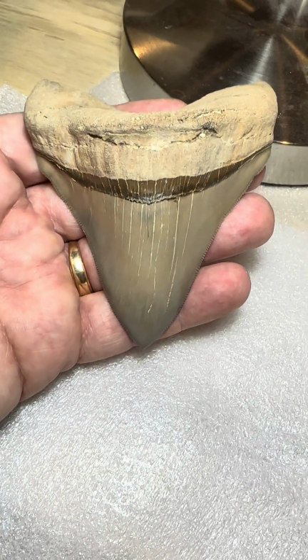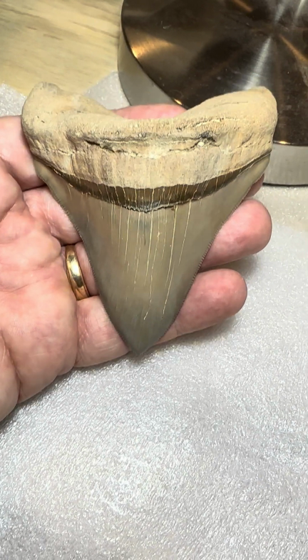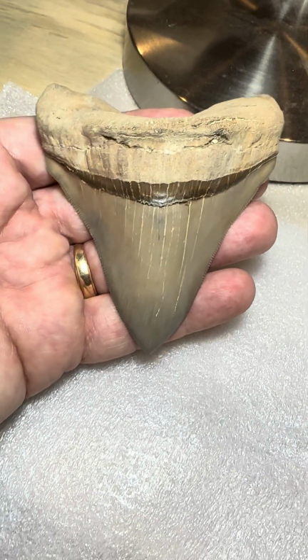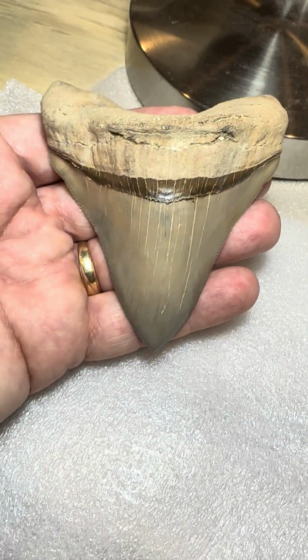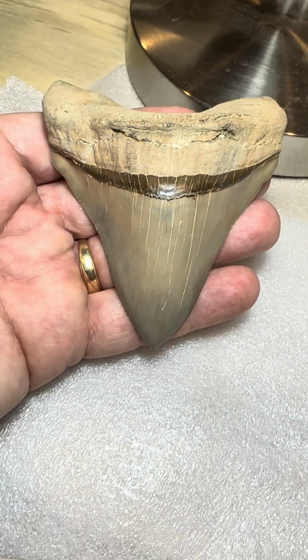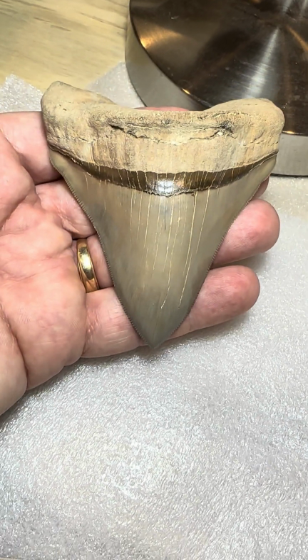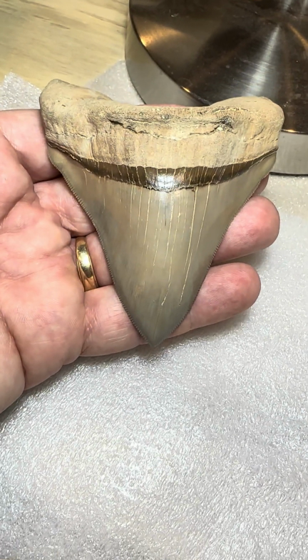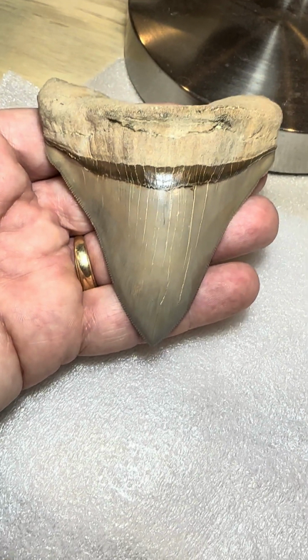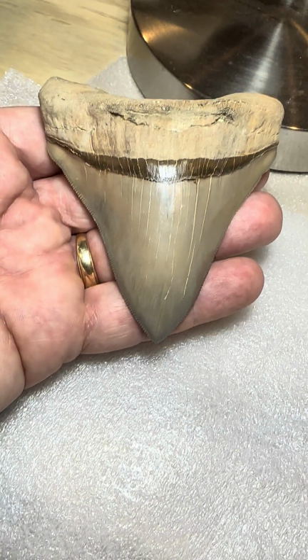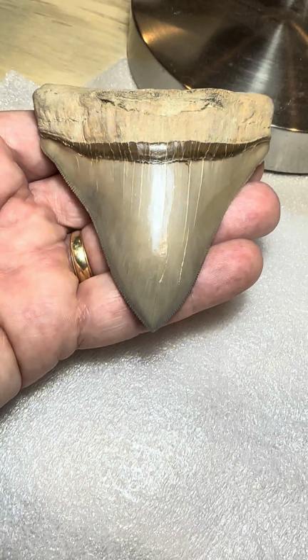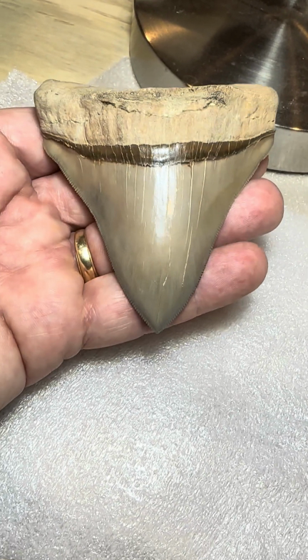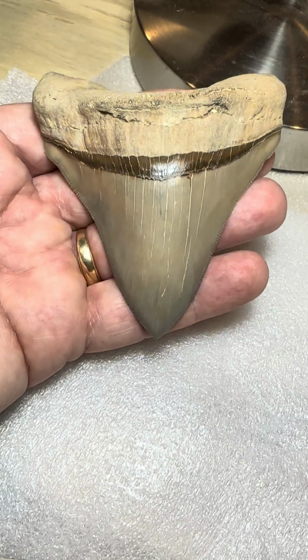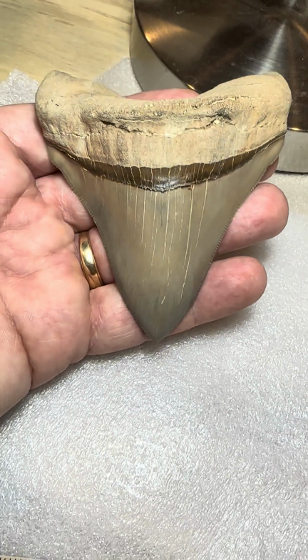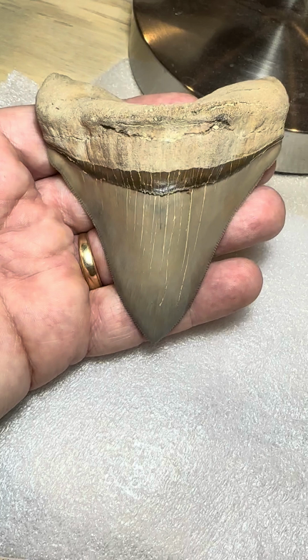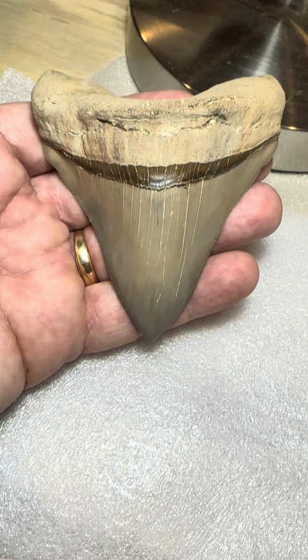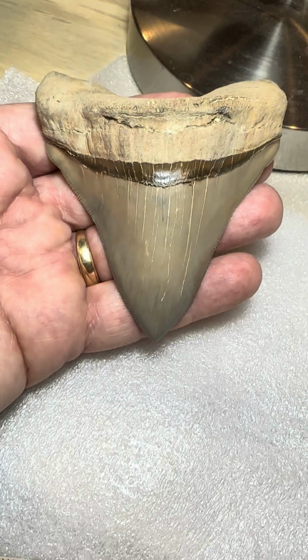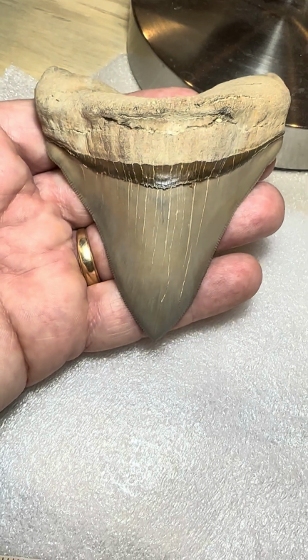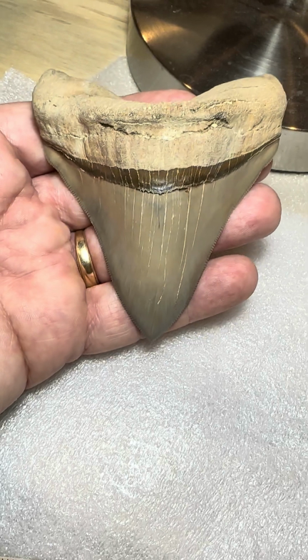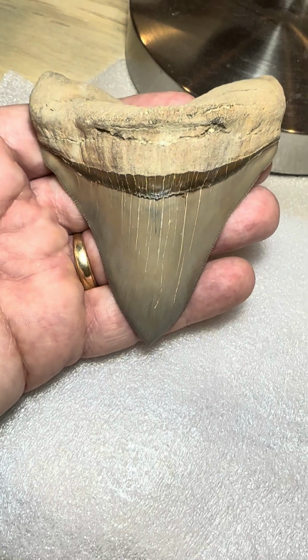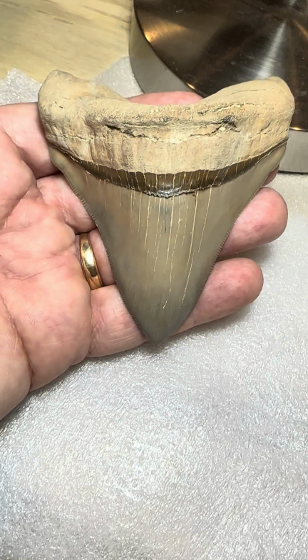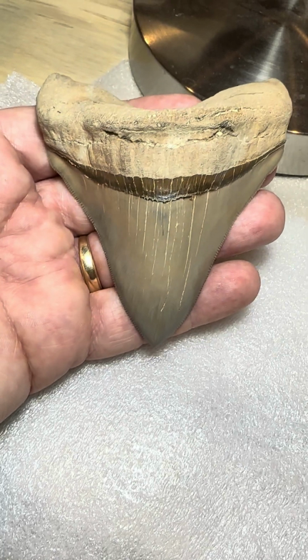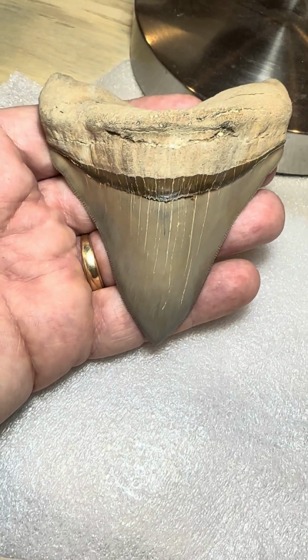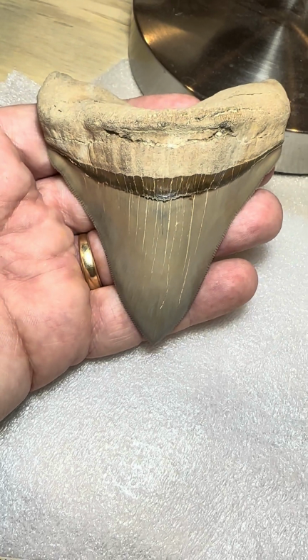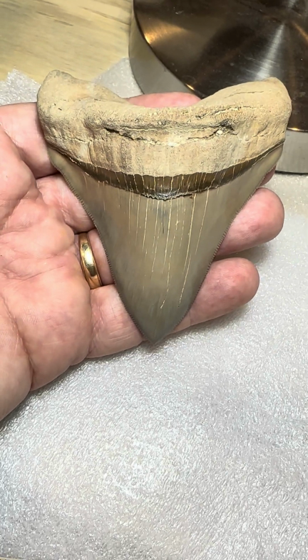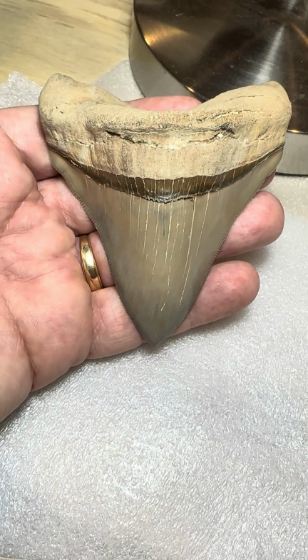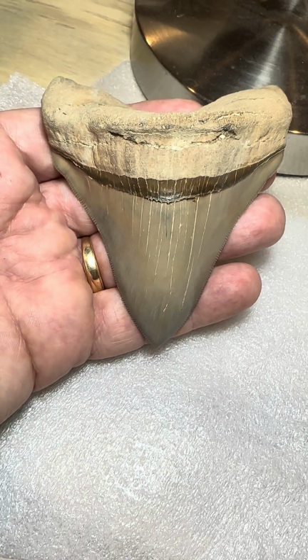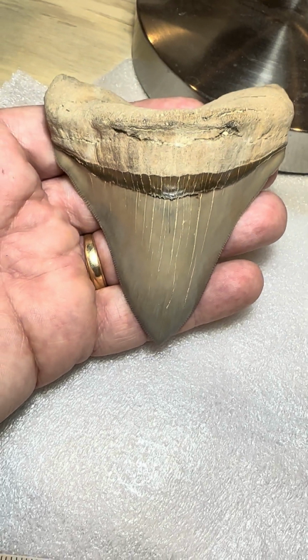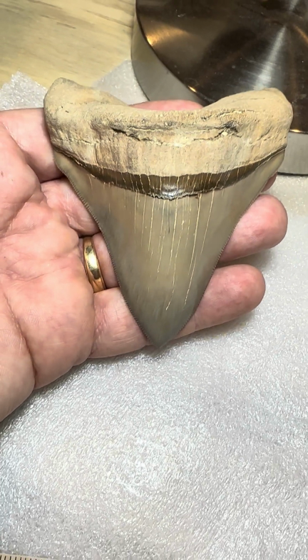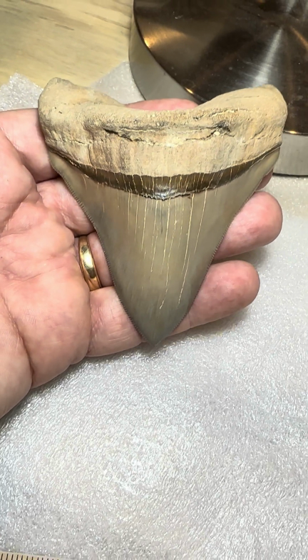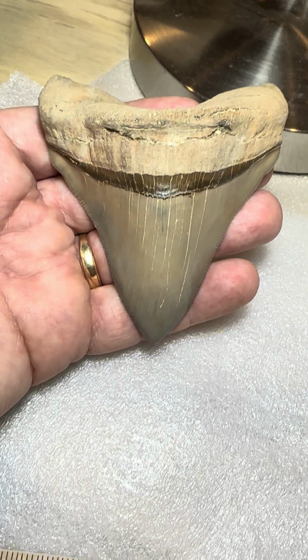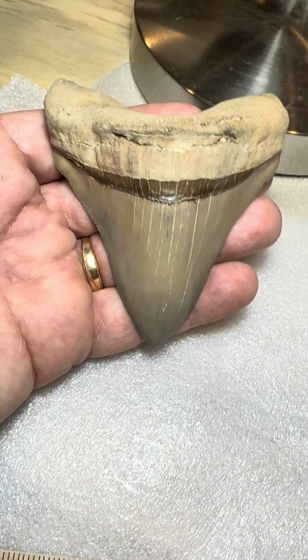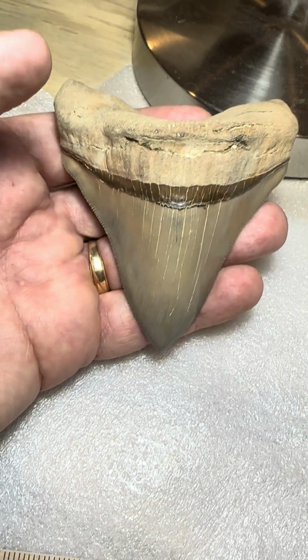So there you have it — Calvert Cliffs, four and a half inches.